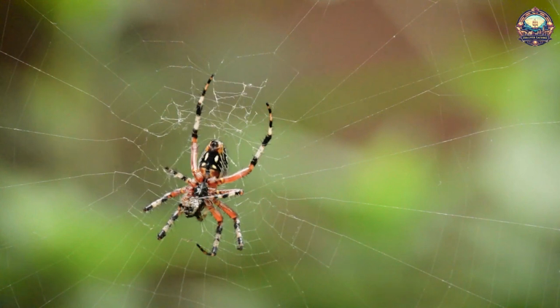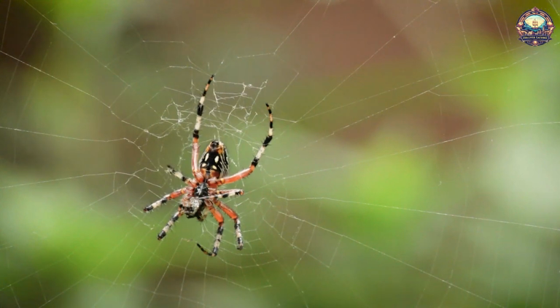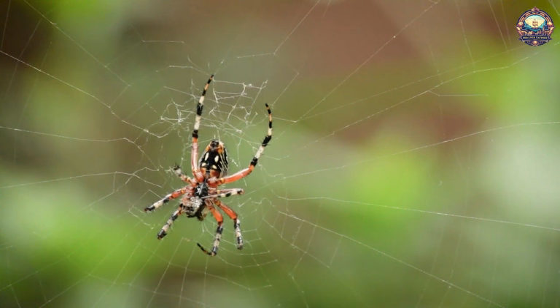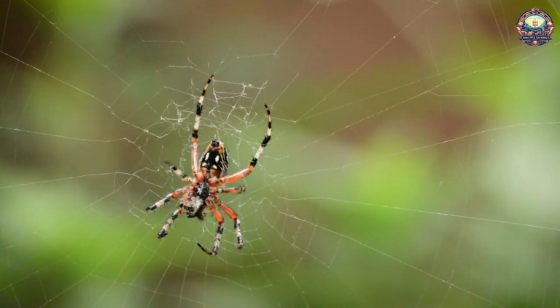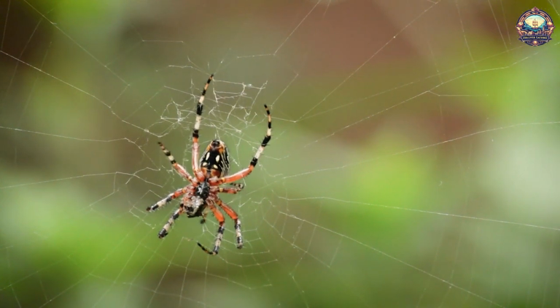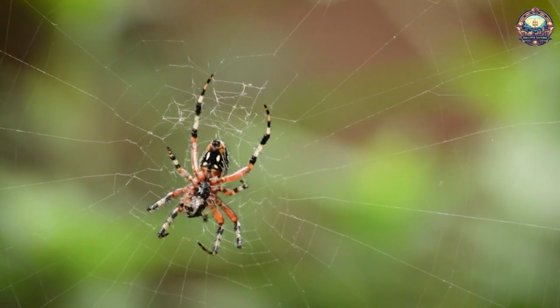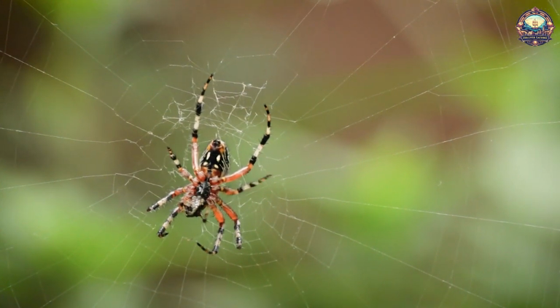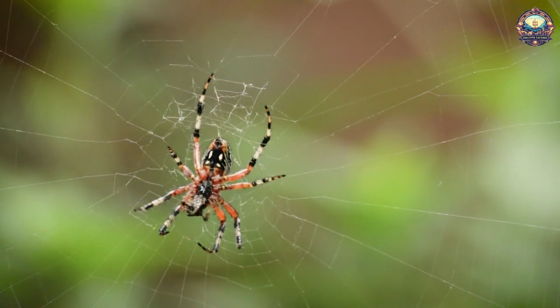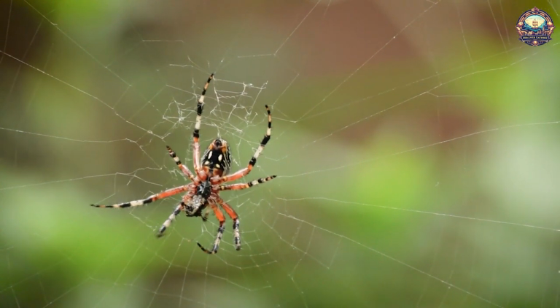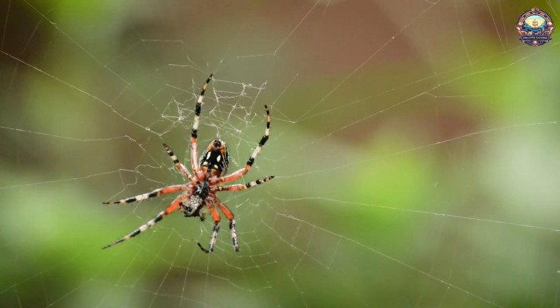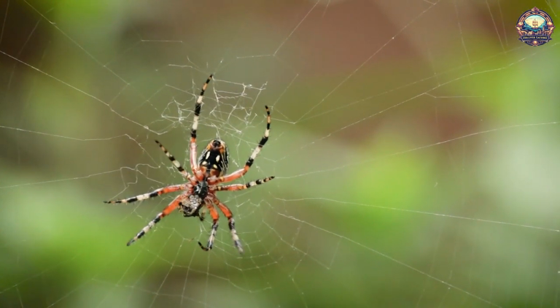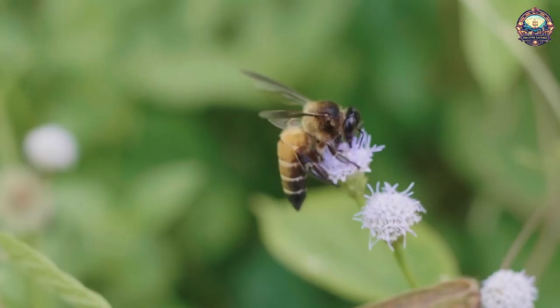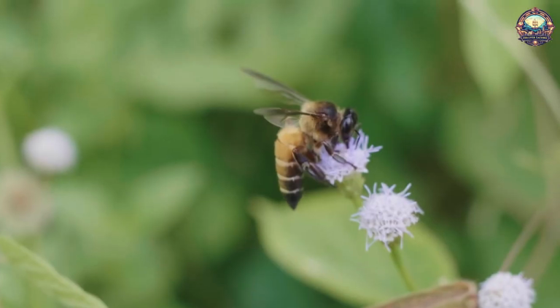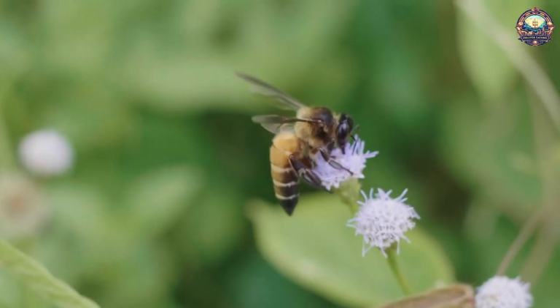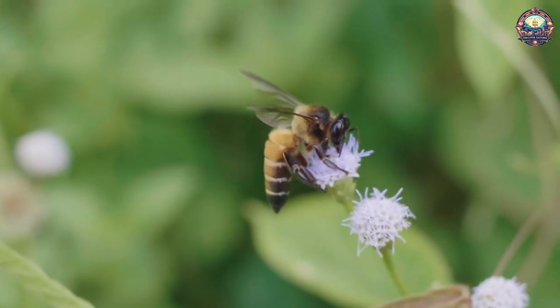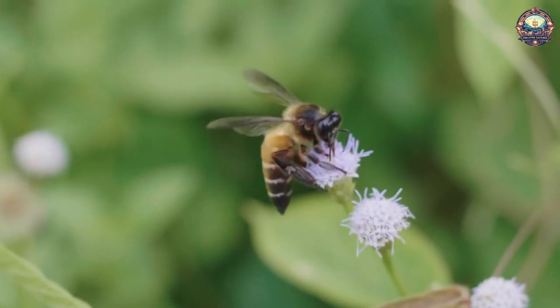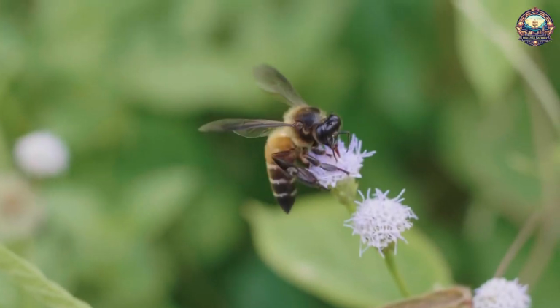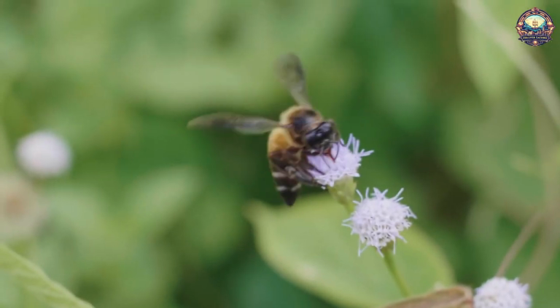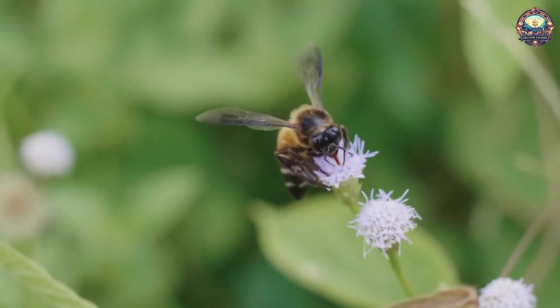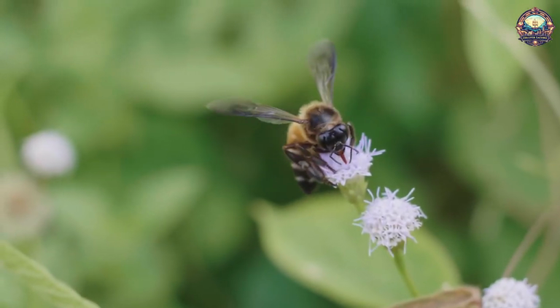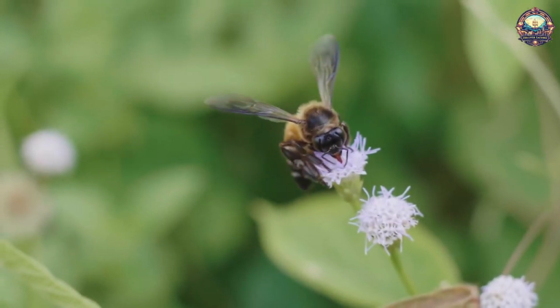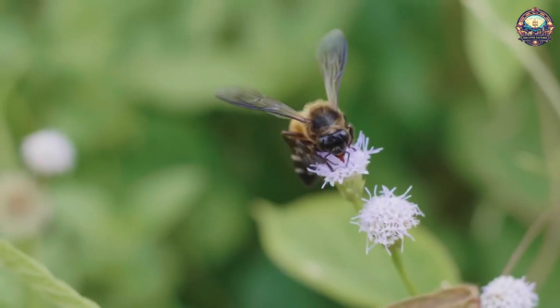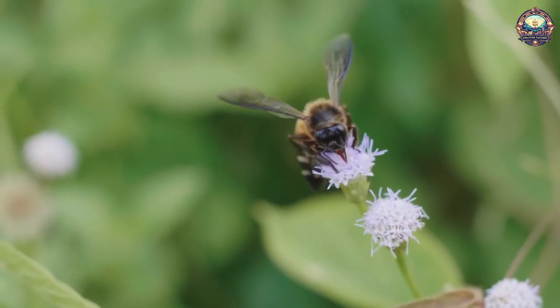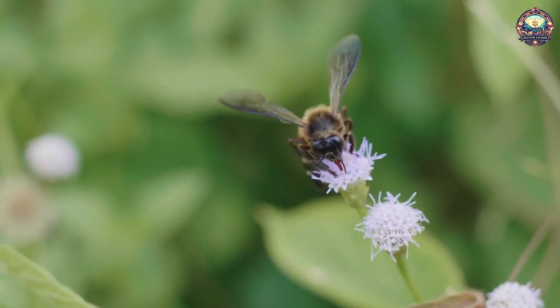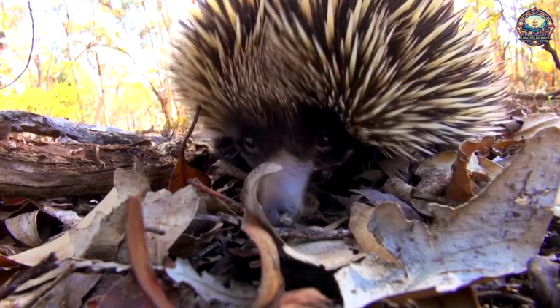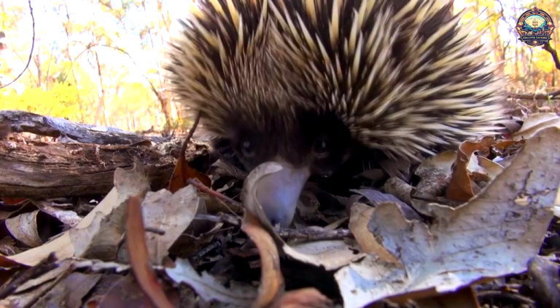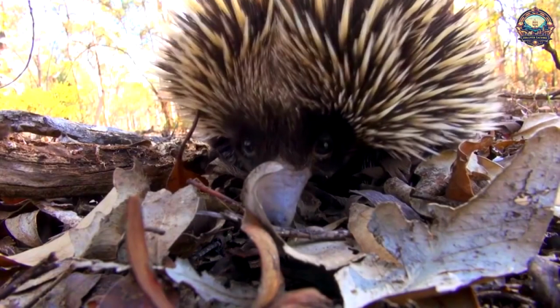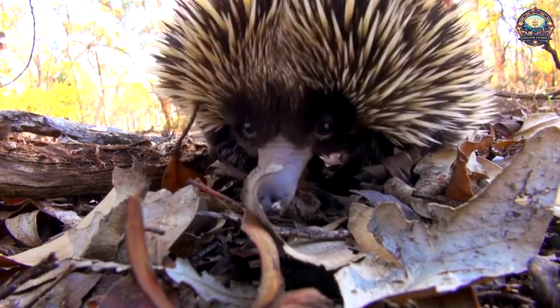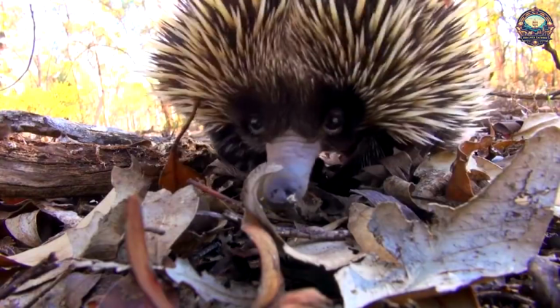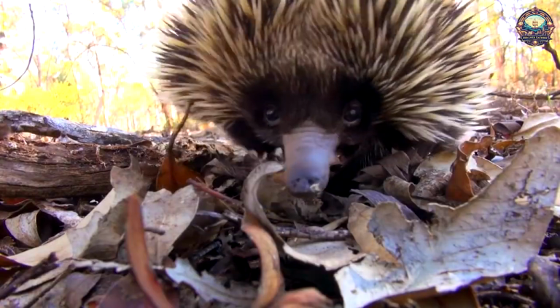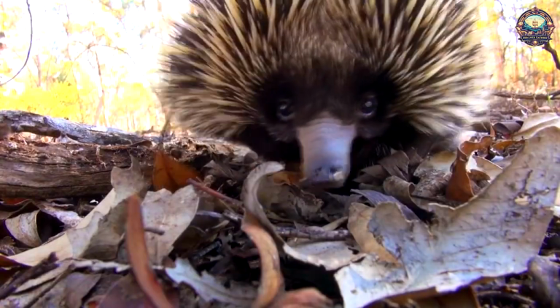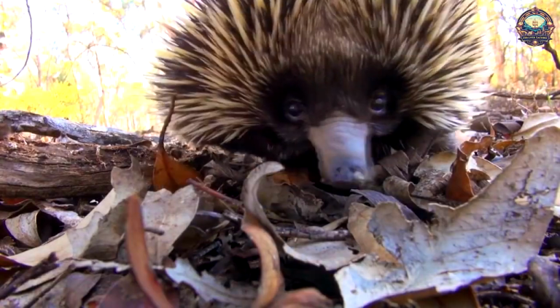Get charged up to meet critters who can generate and detect electricity. You may be — wait for it — shocked.